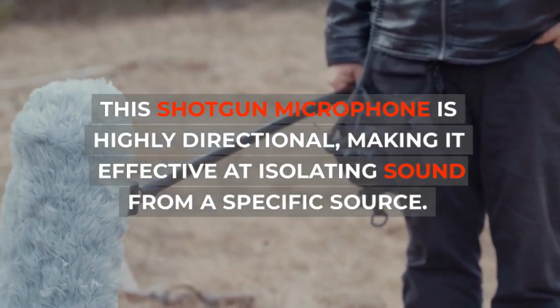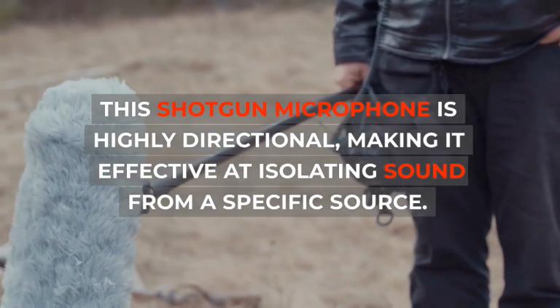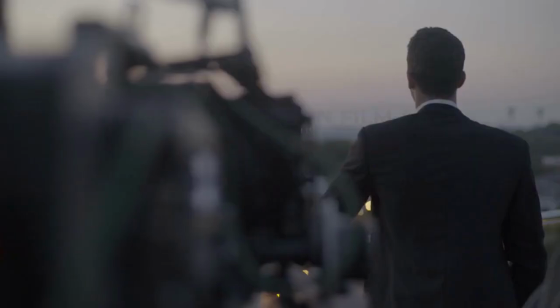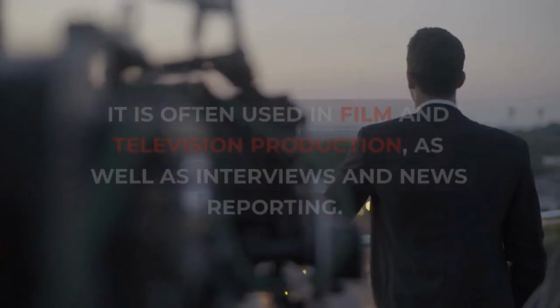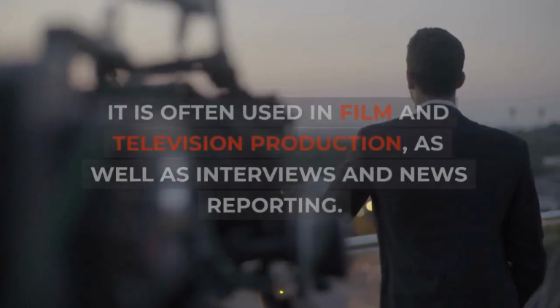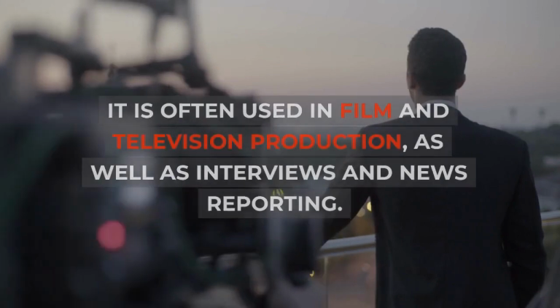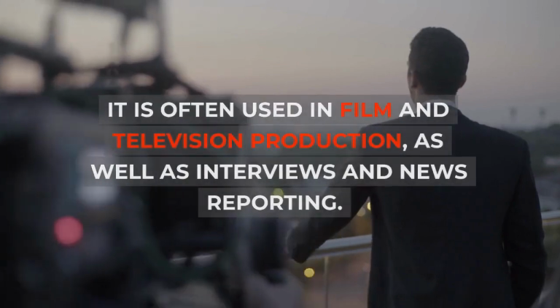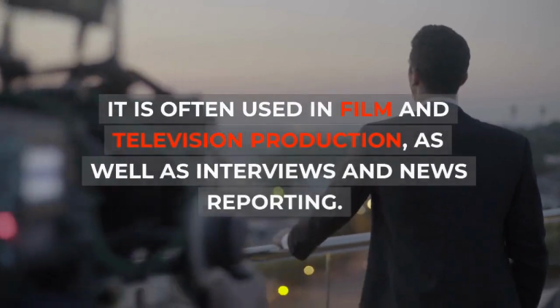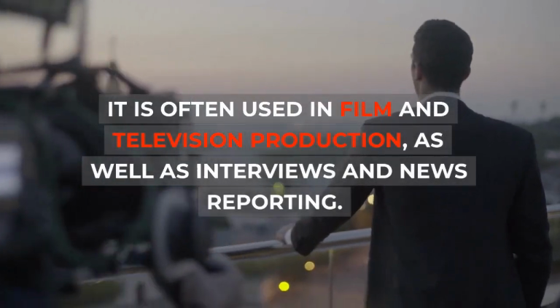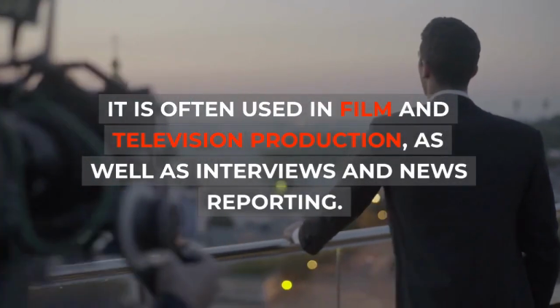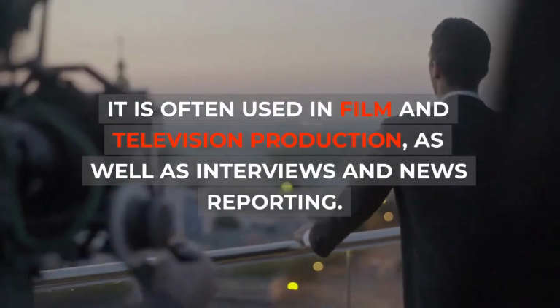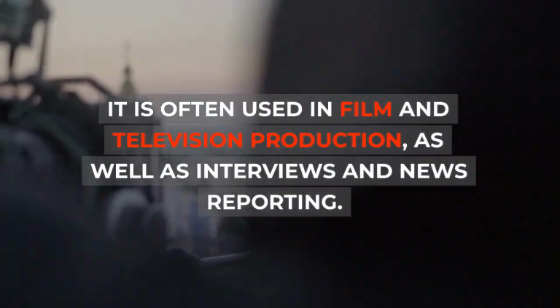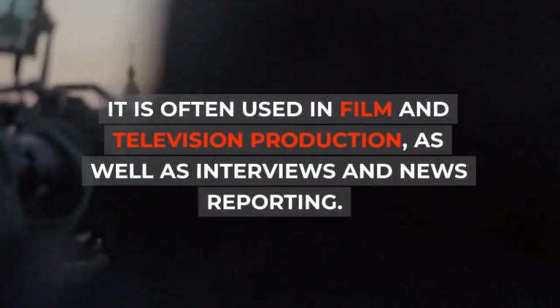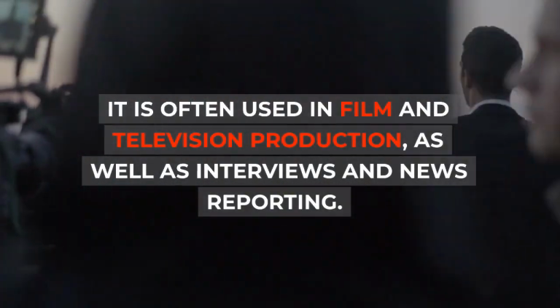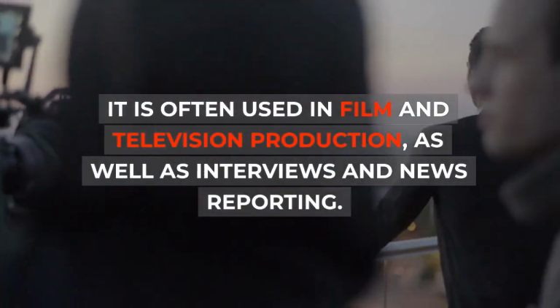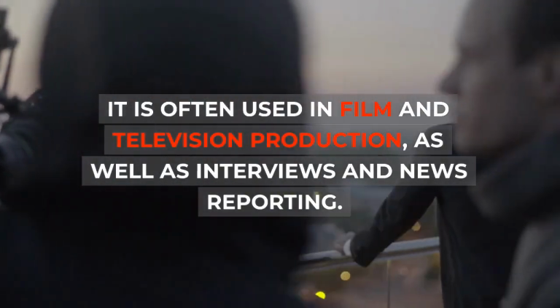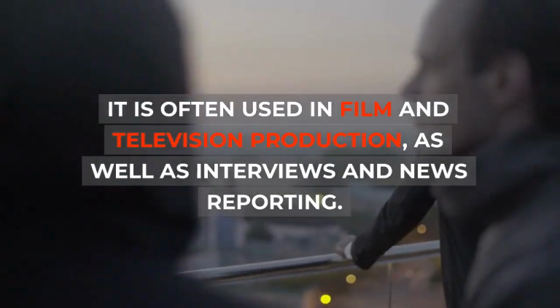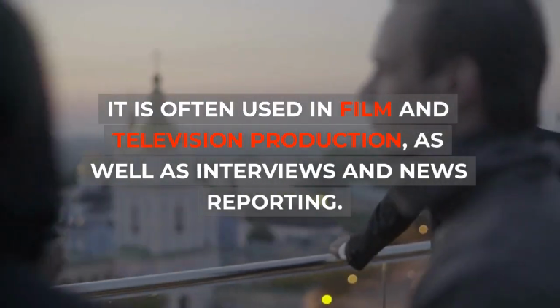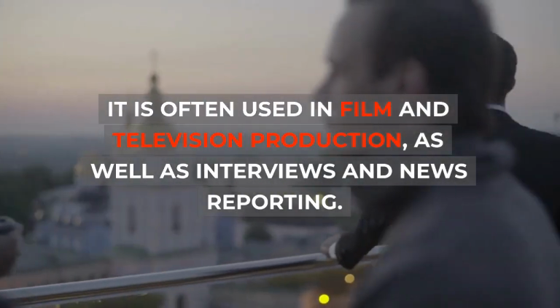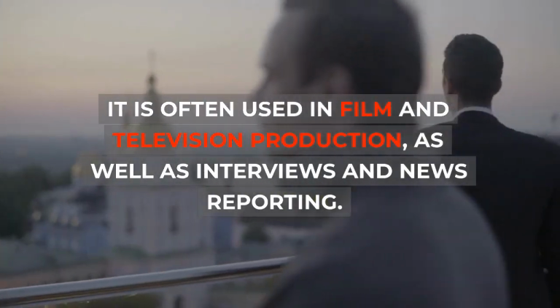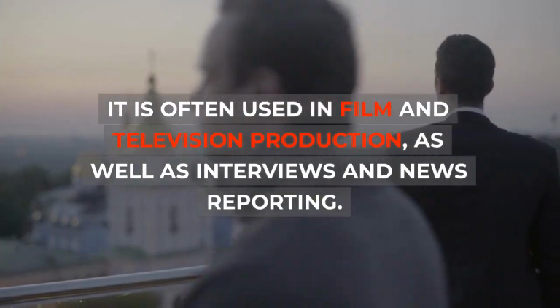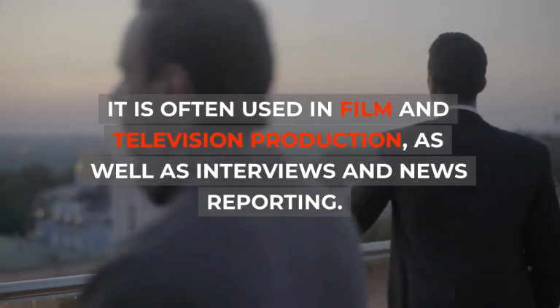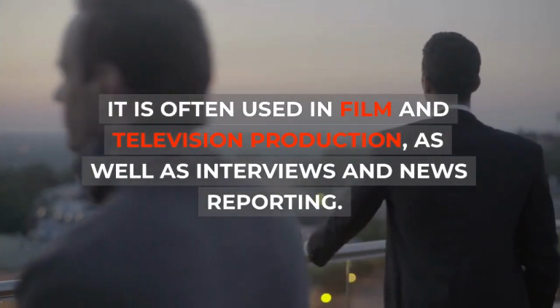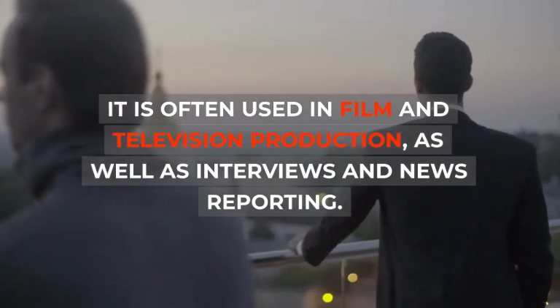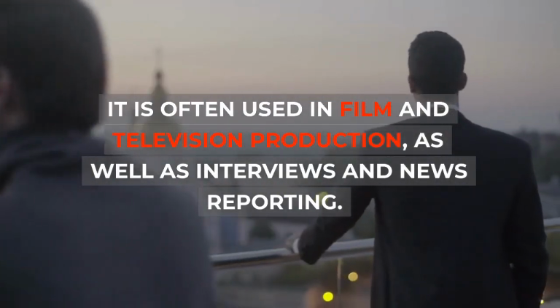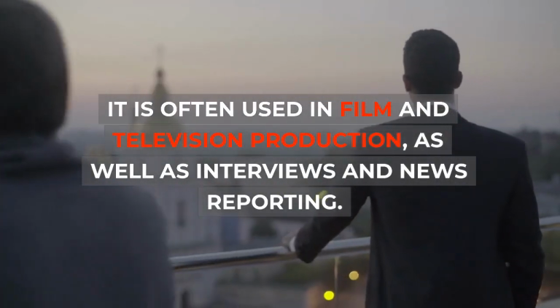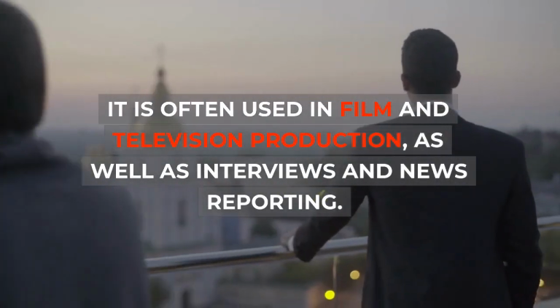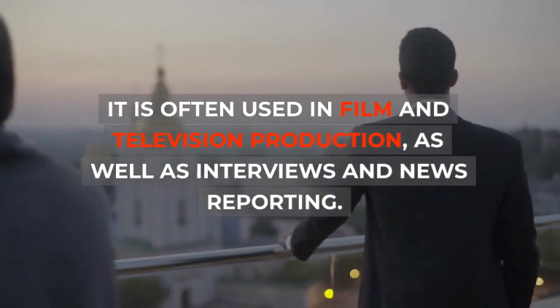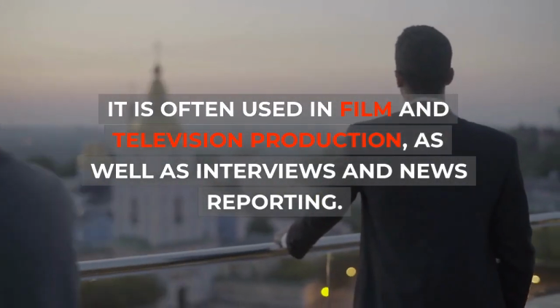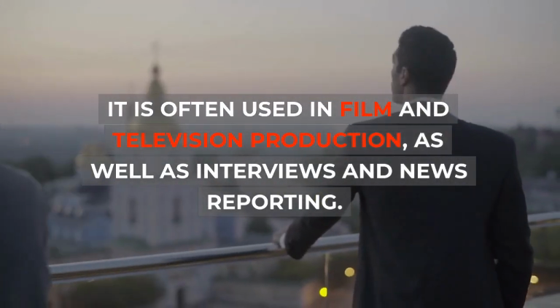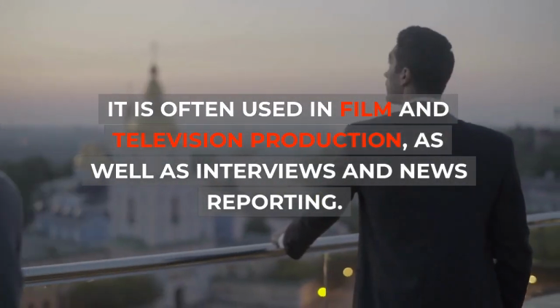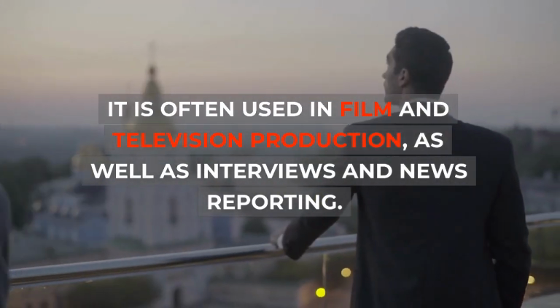It is often used in film and television production, as well as interviews and news reporting.